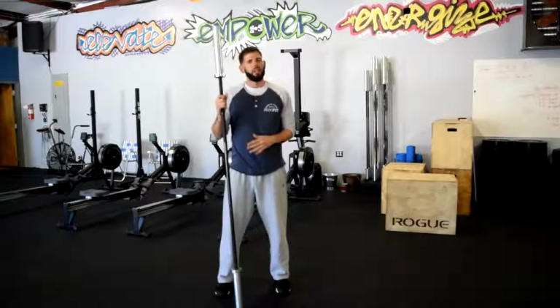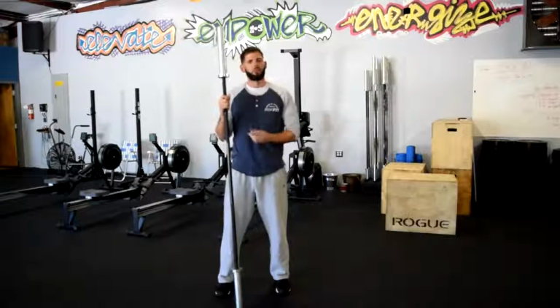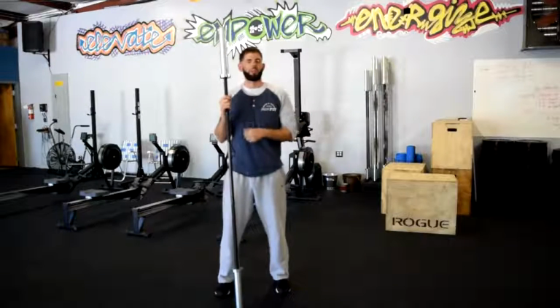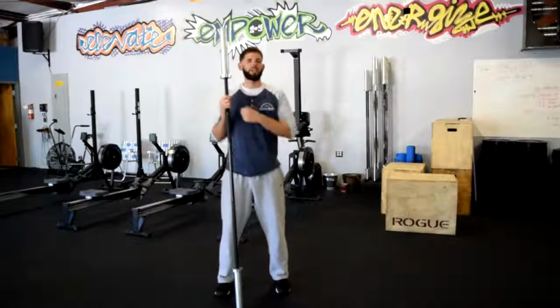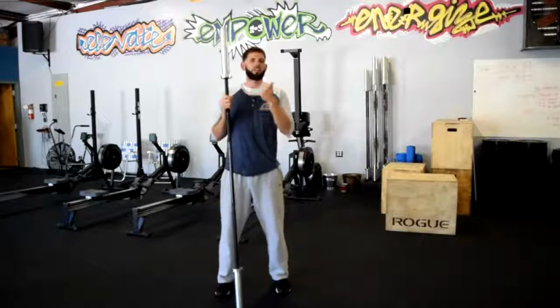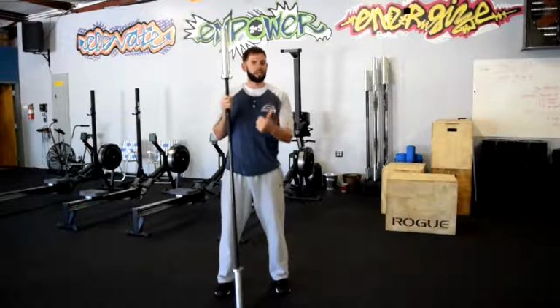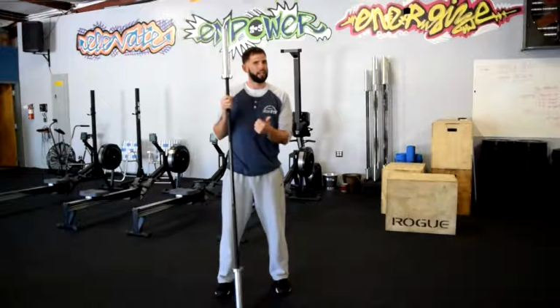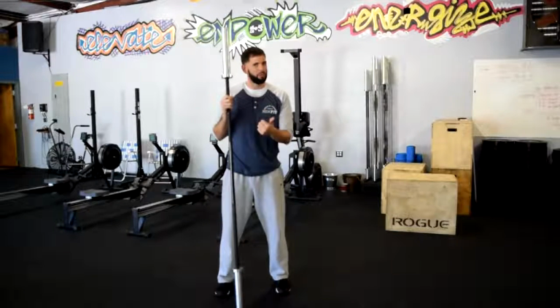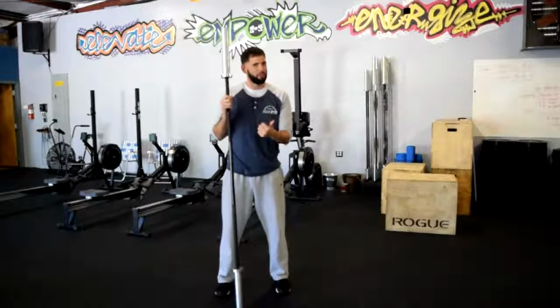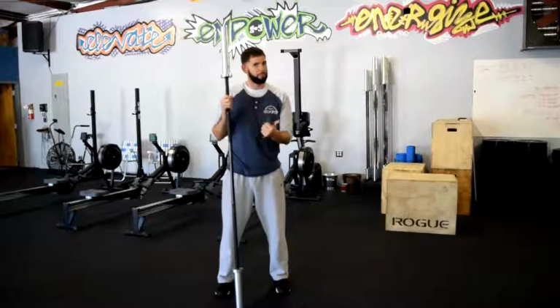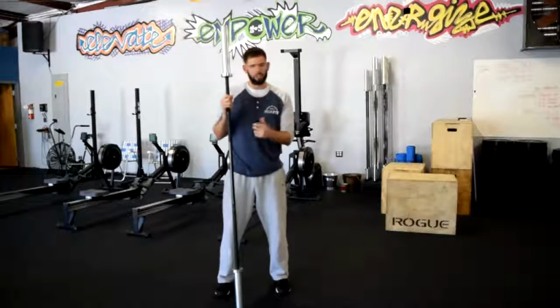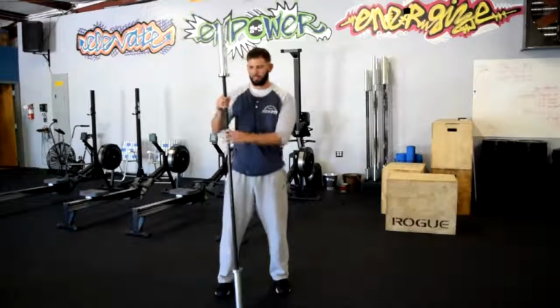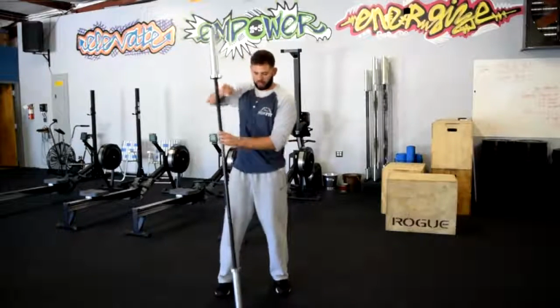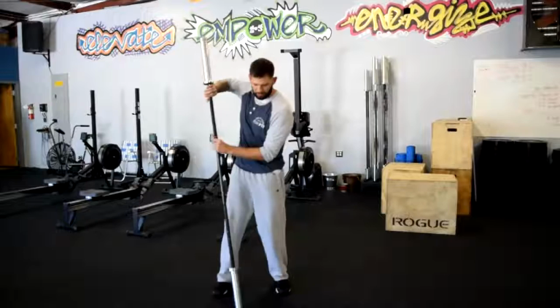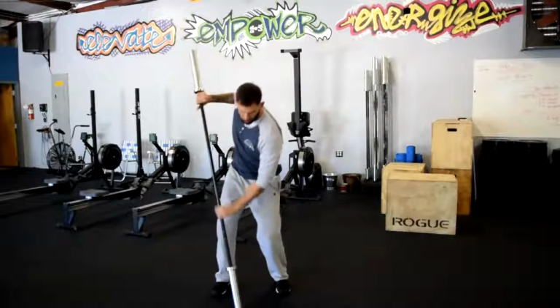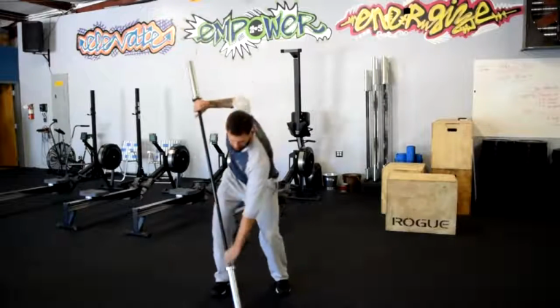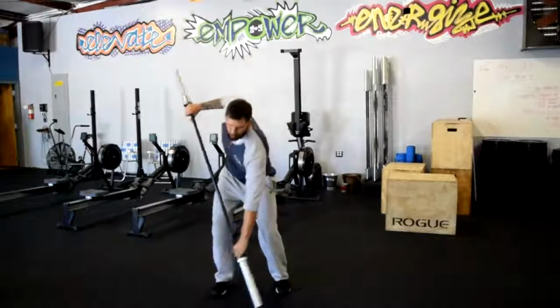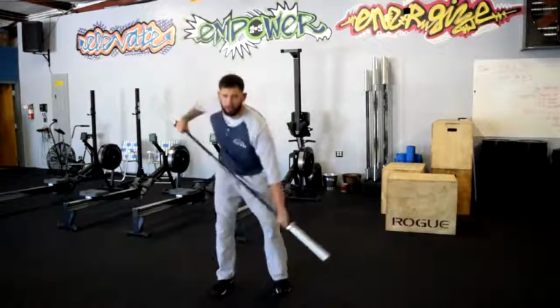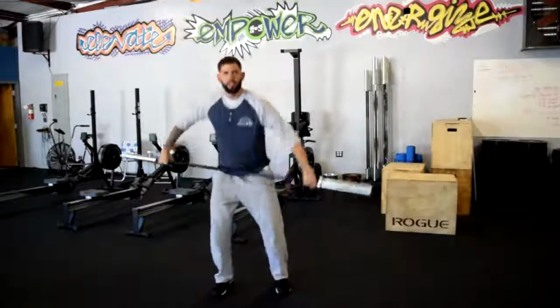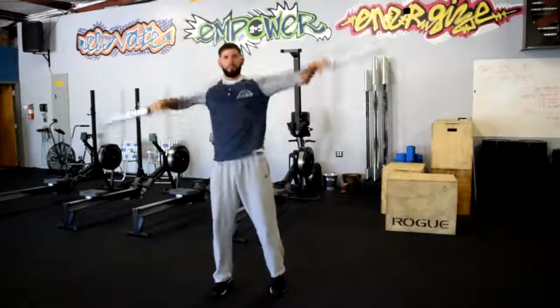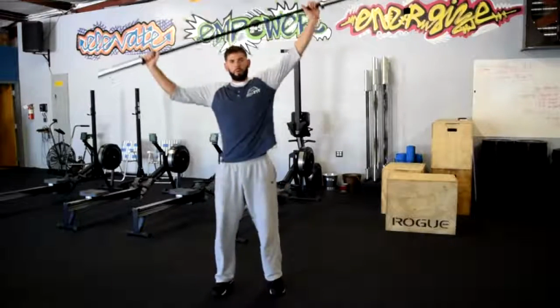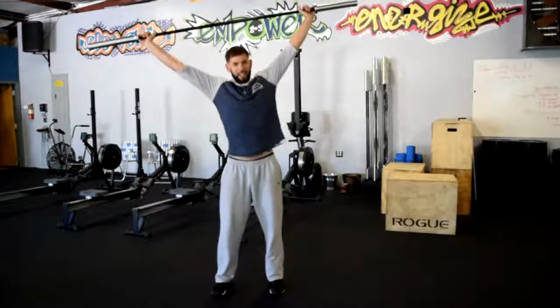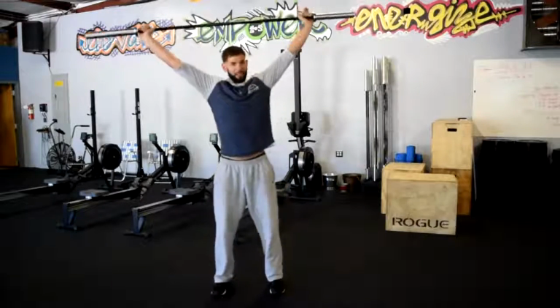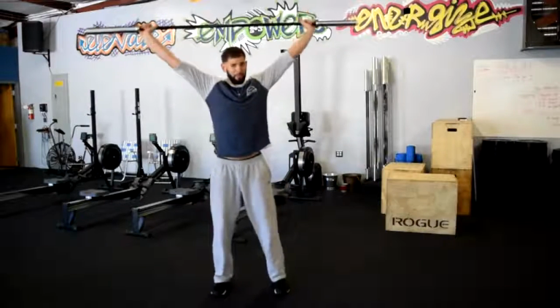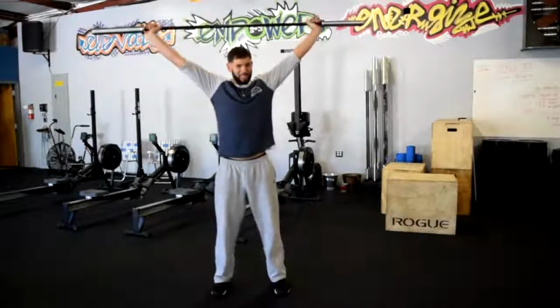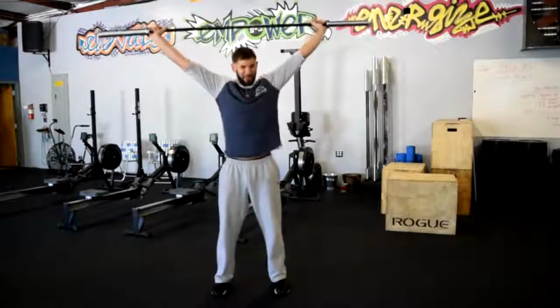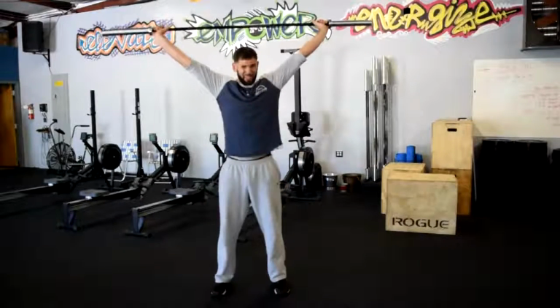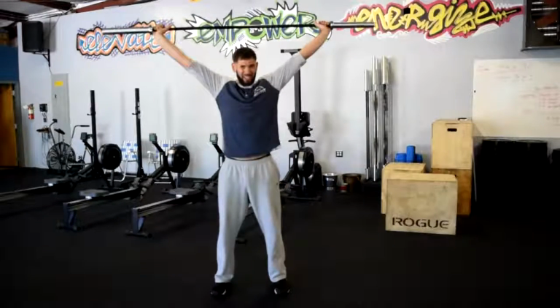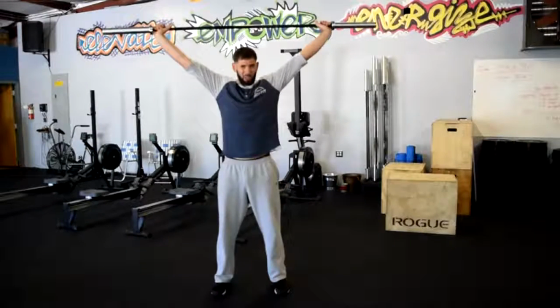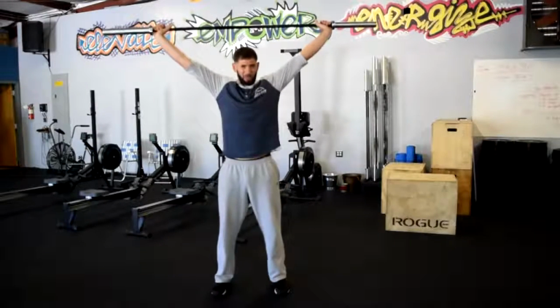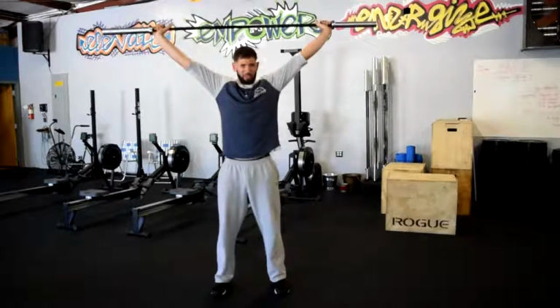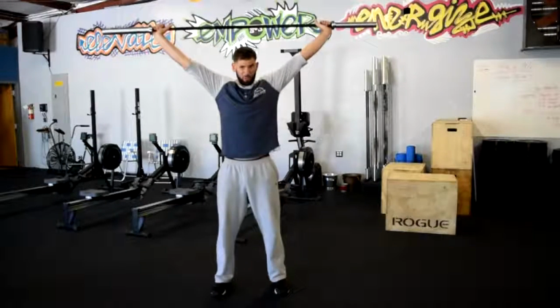We already talked about that overhead position, but just to give you a quick review: I'm up overhead, butt tight, belly tight, armpits are forward.